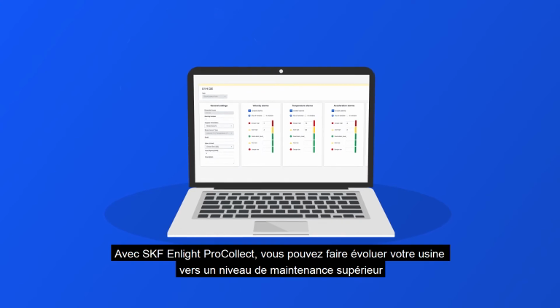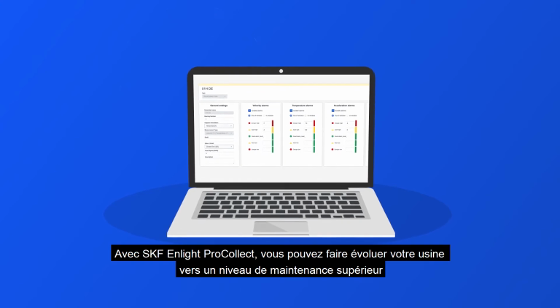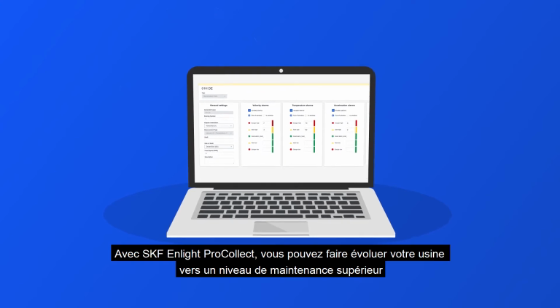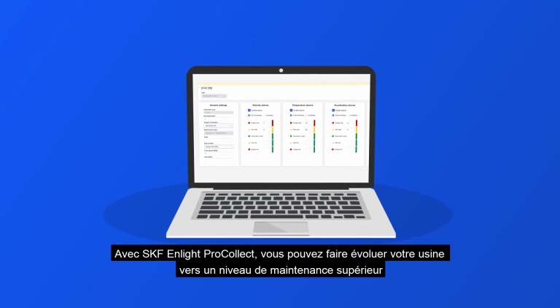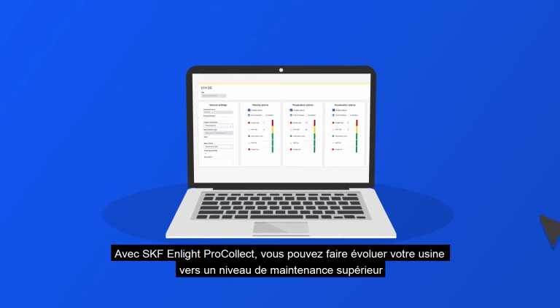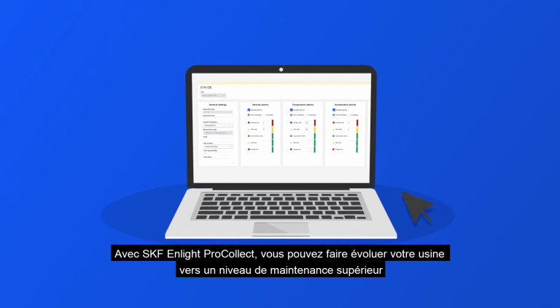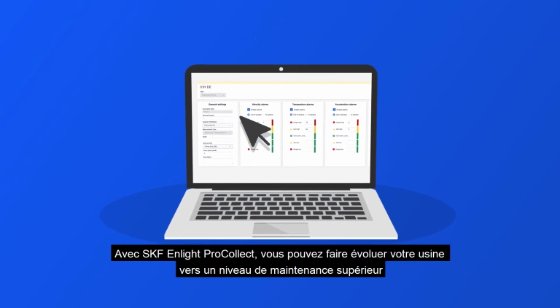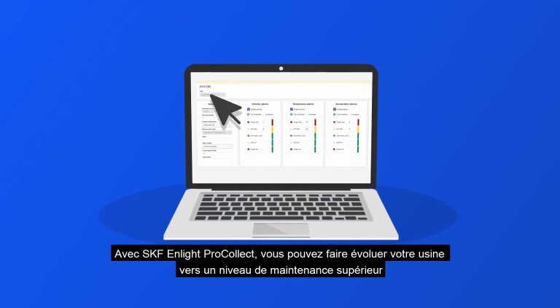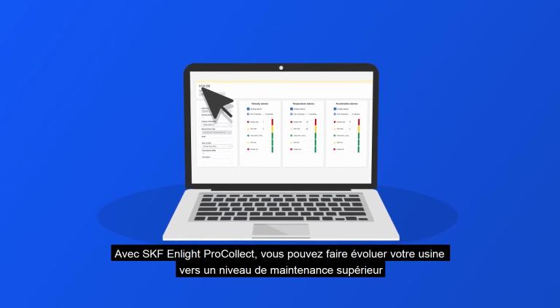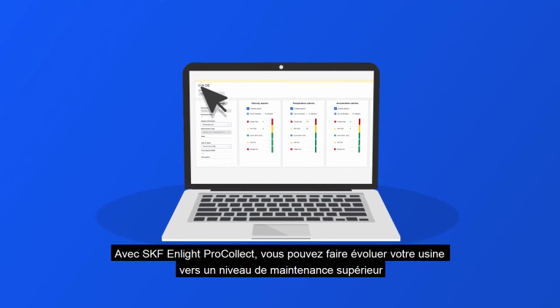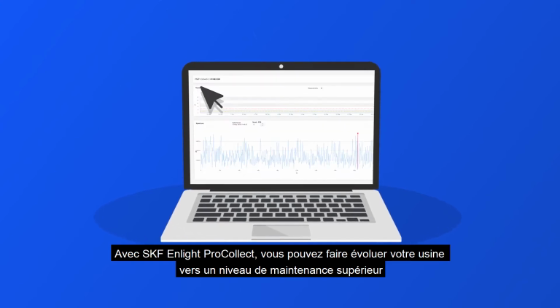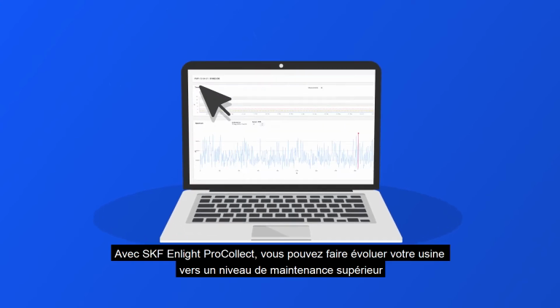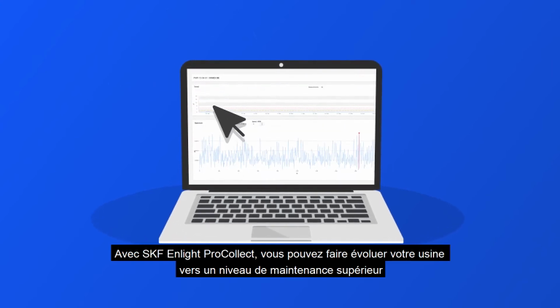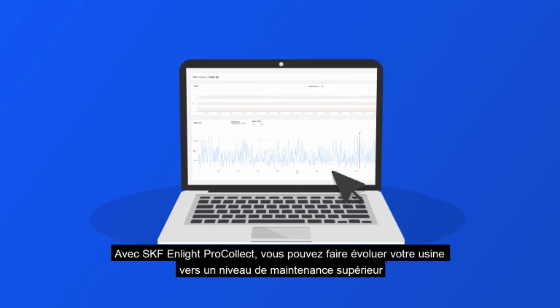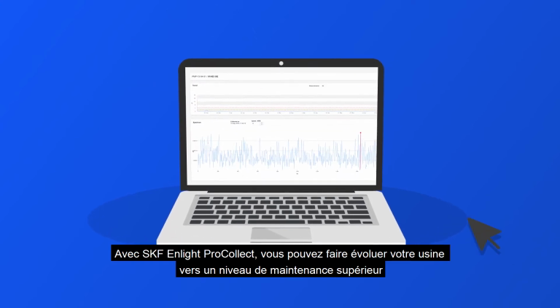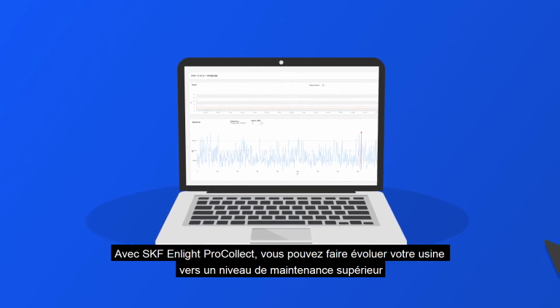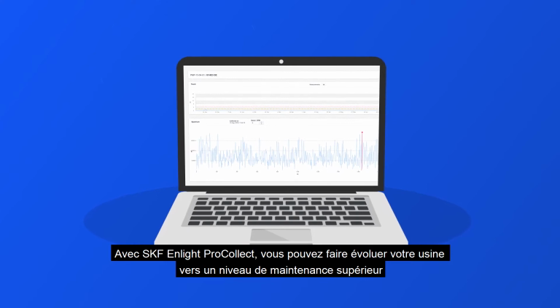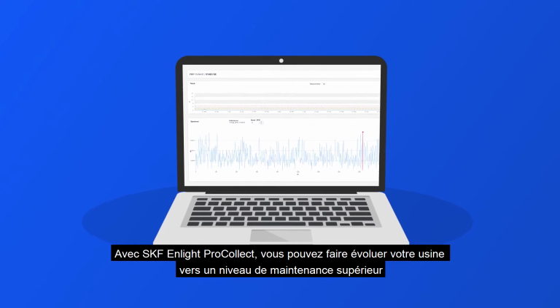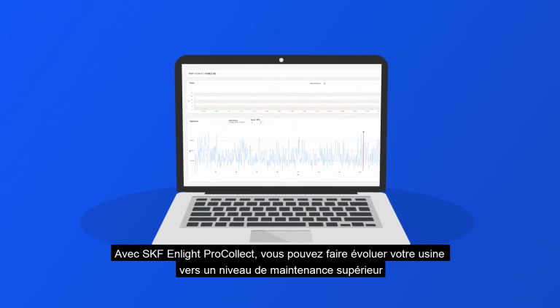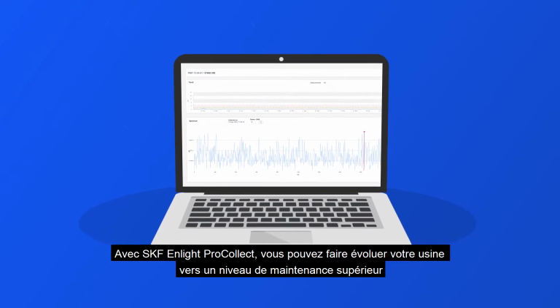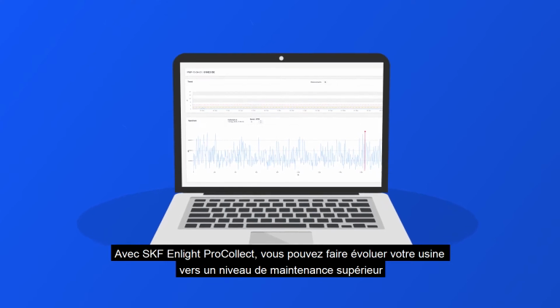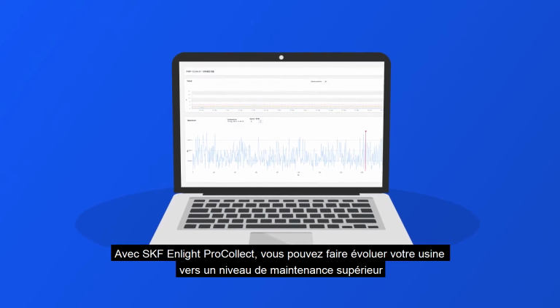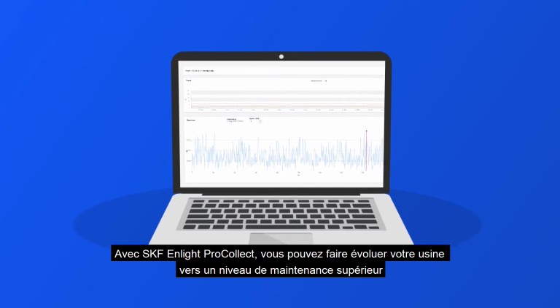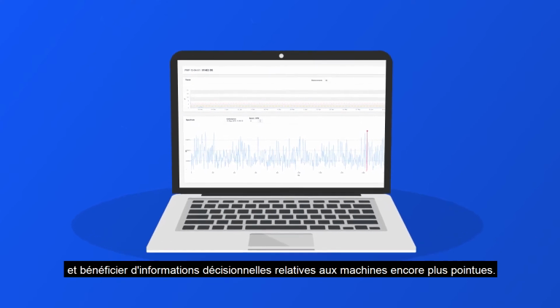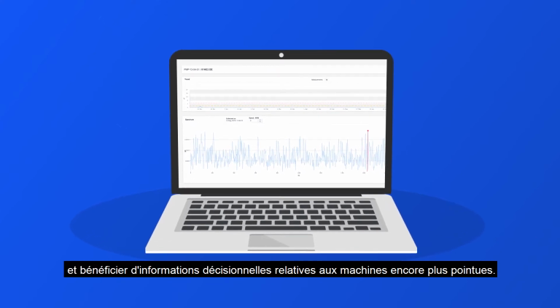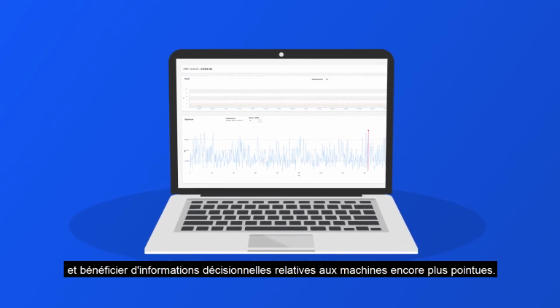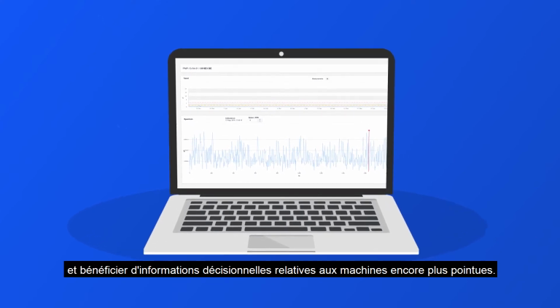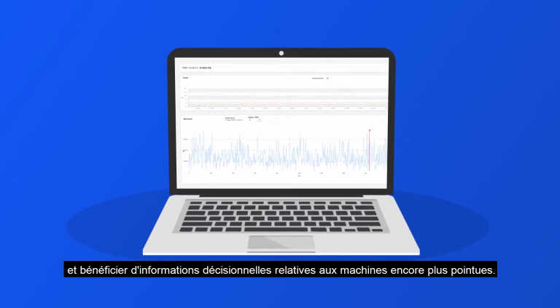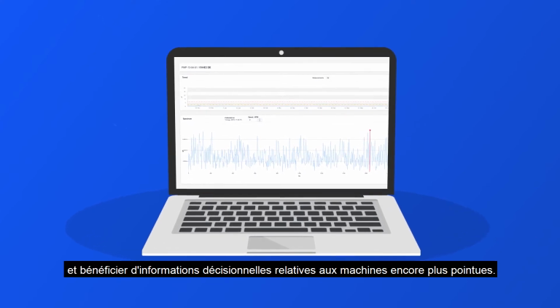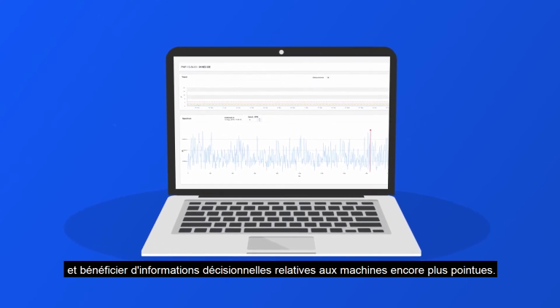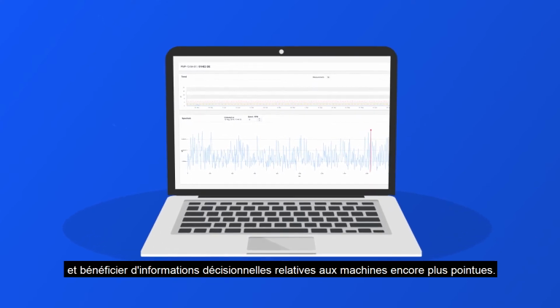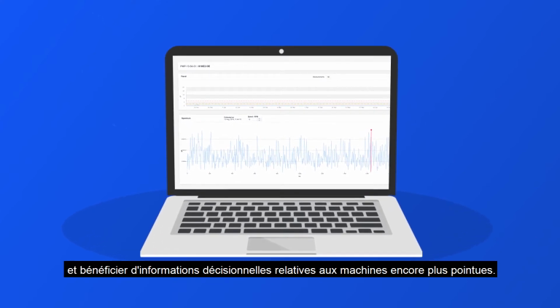With SKF nLite ProCollect, you can take your plant maintenance to the next level and leverage even deeper machine insights.